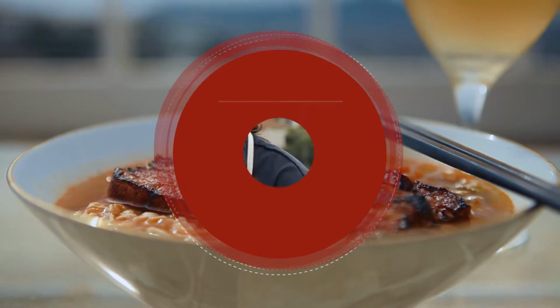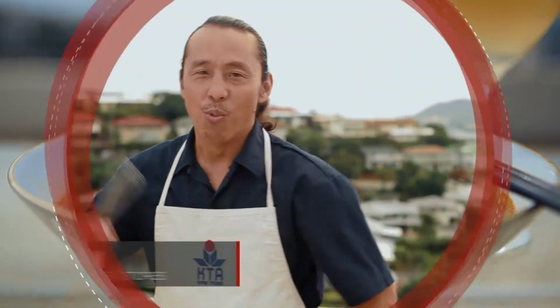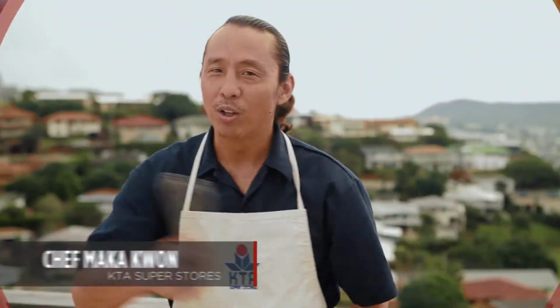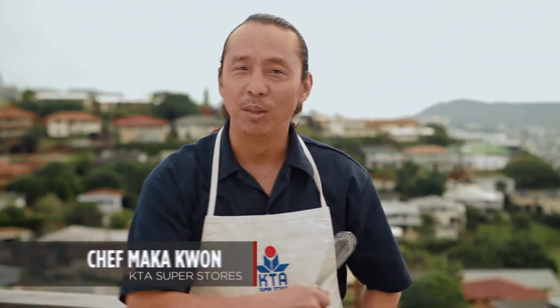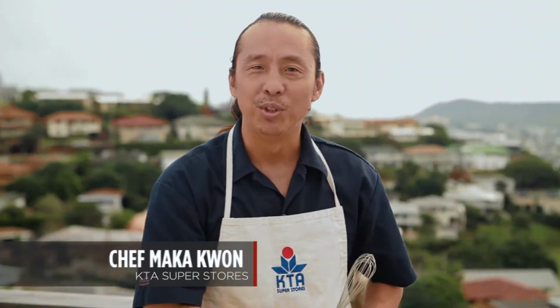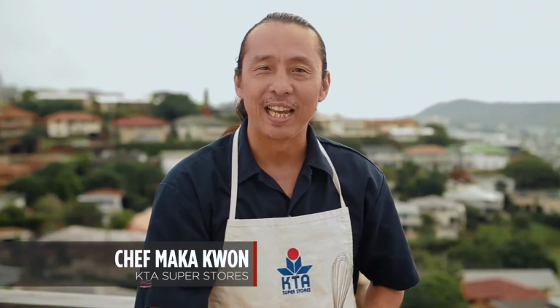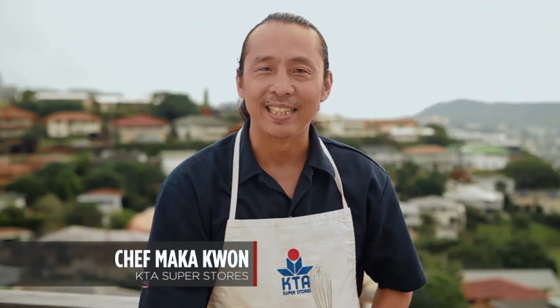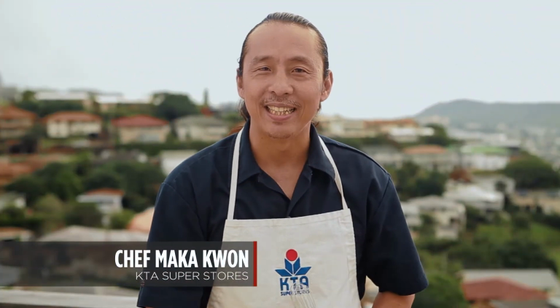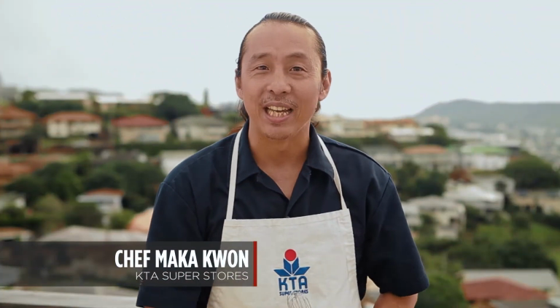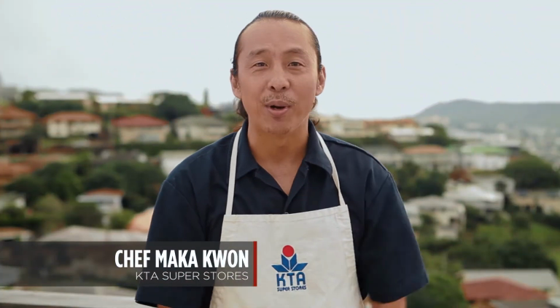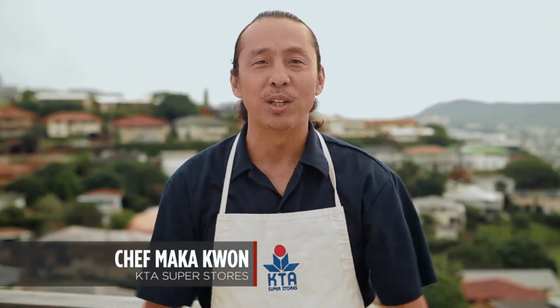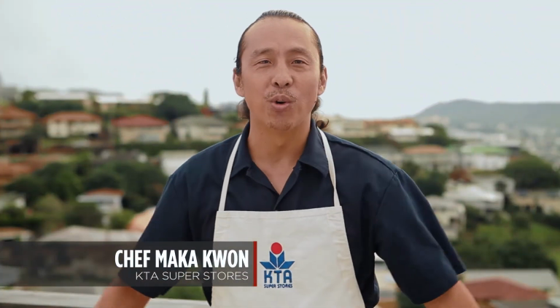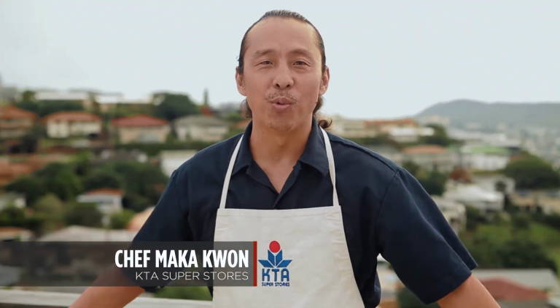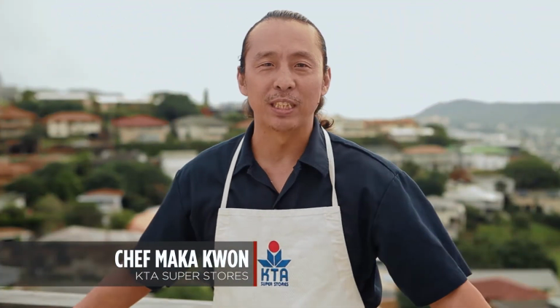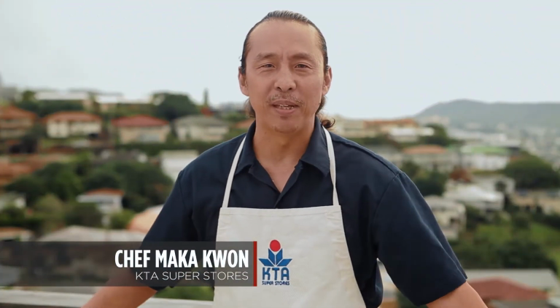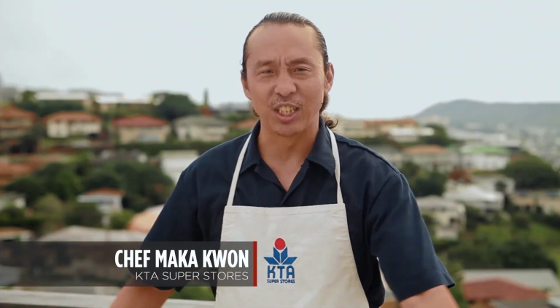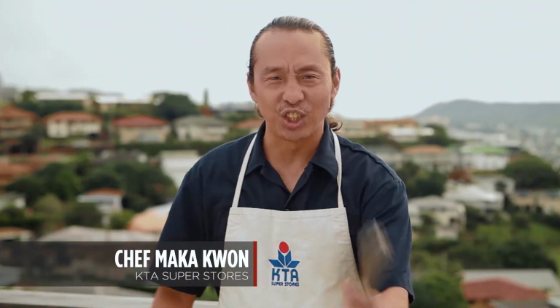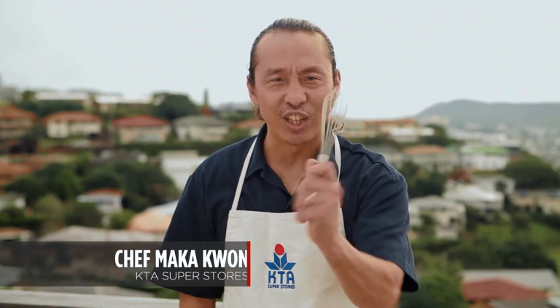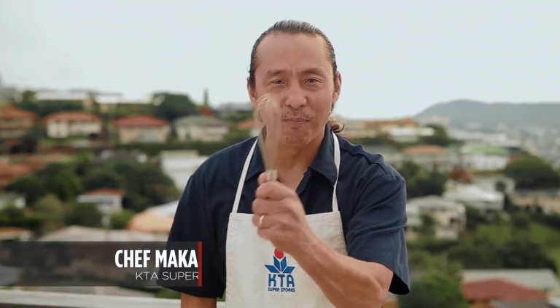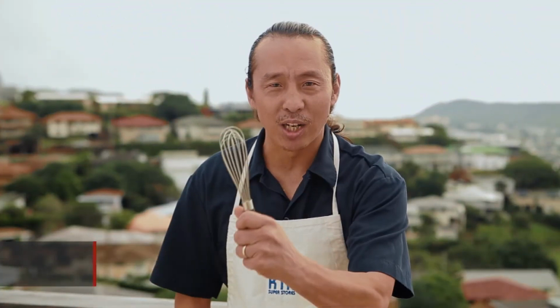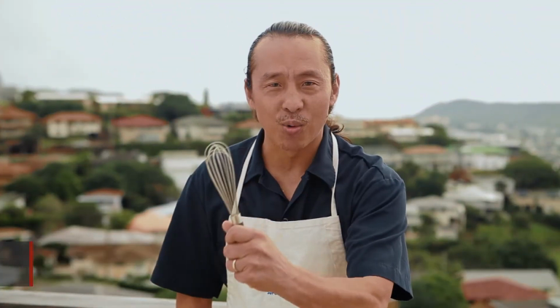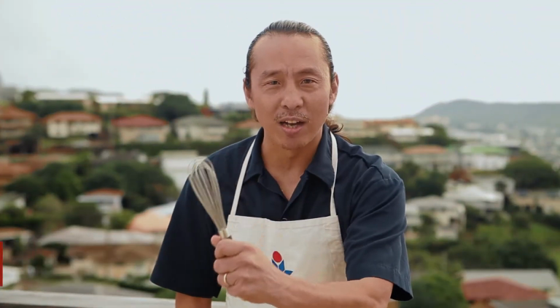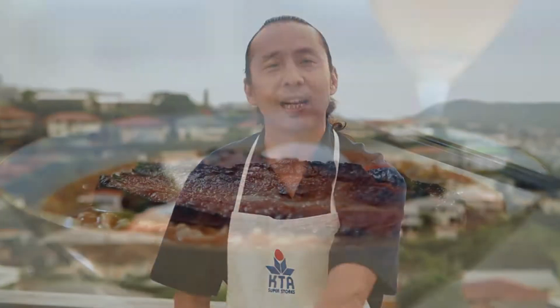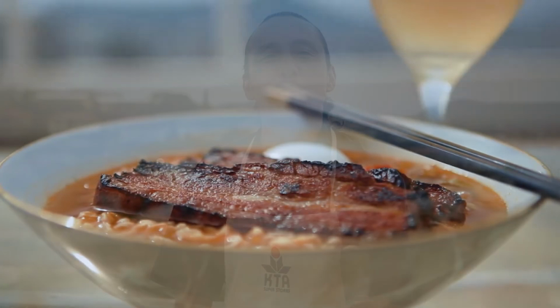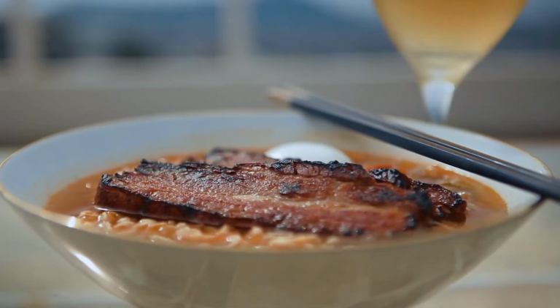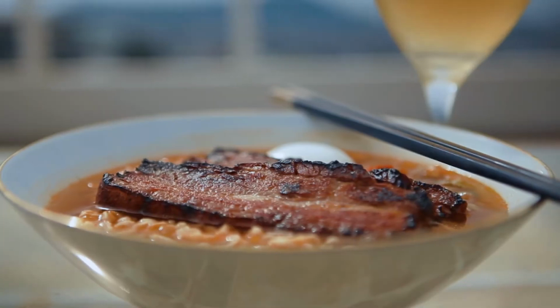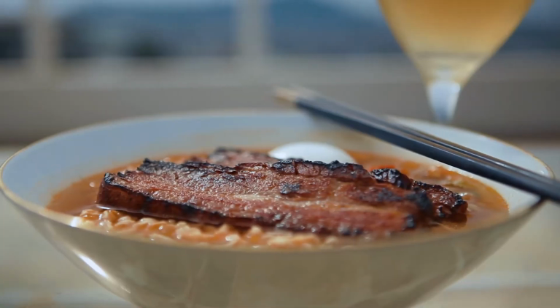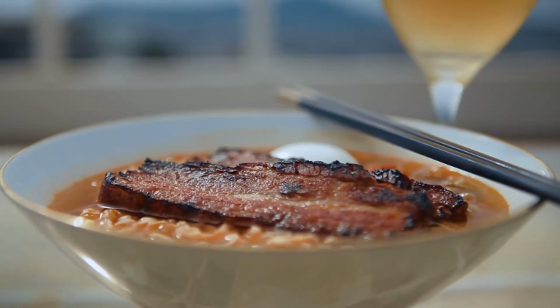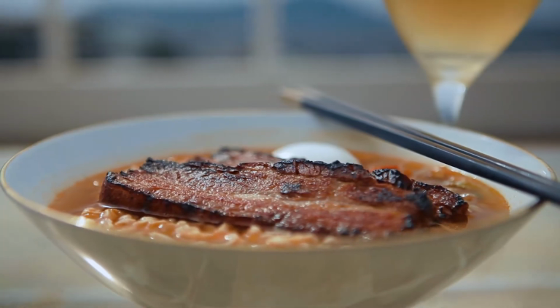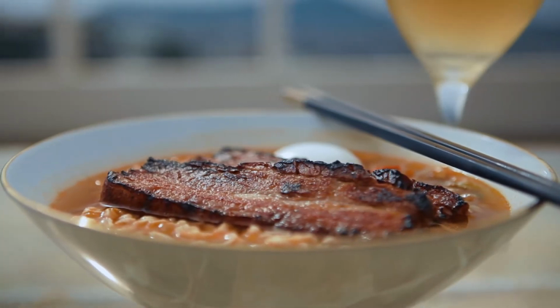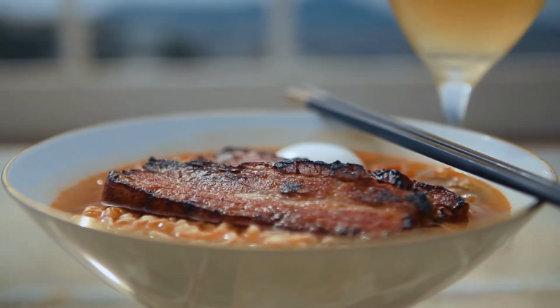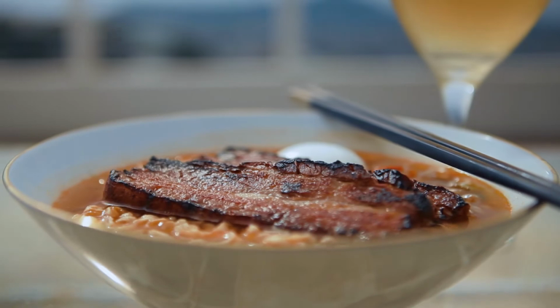Welcome to KTA quick and easy recipes. This is Chef Maka Kwan and today we're going to do braised pork belly.